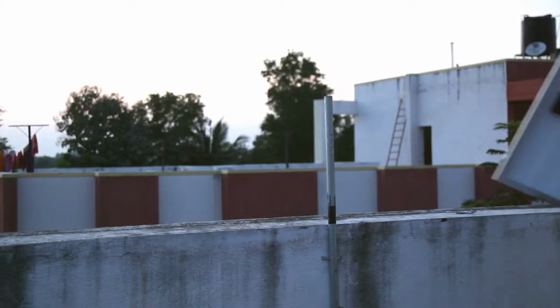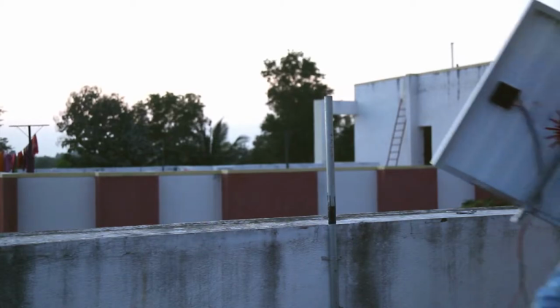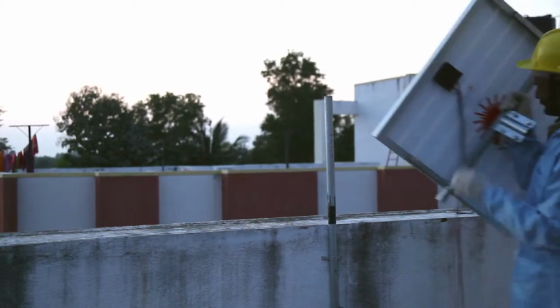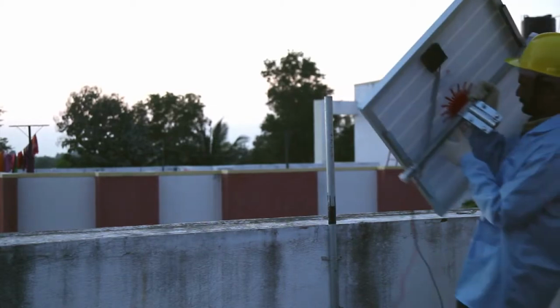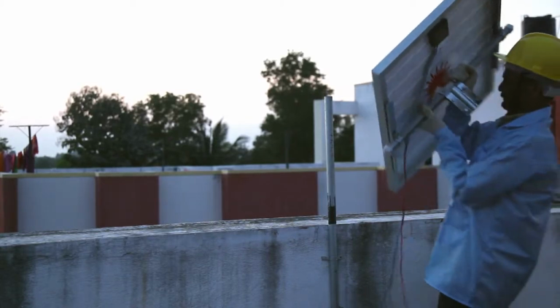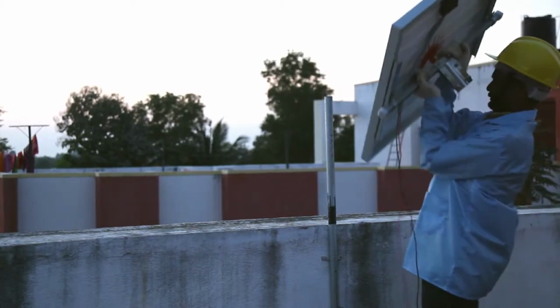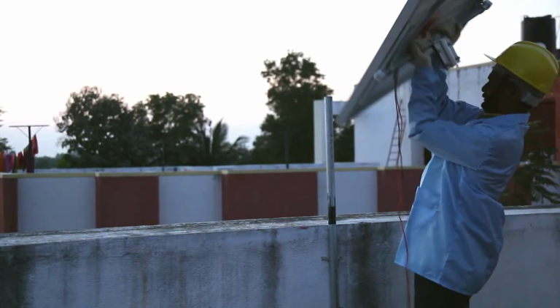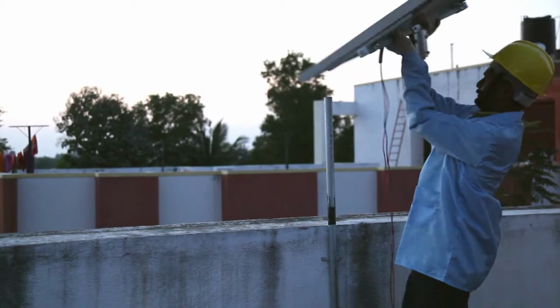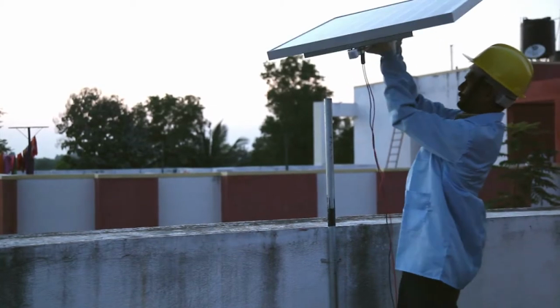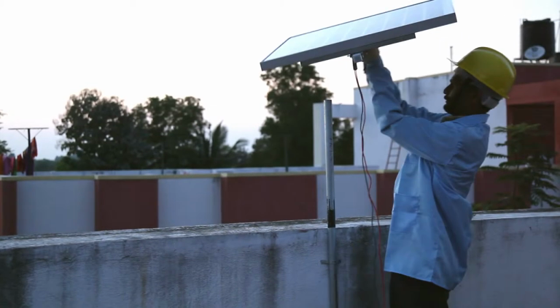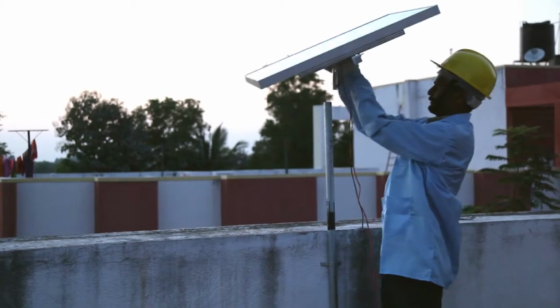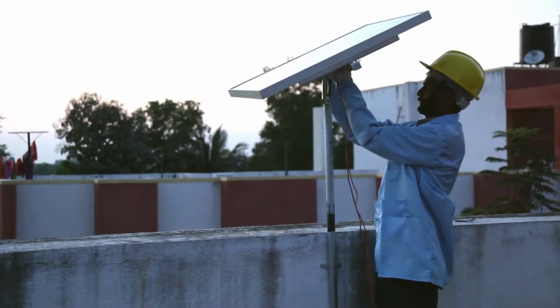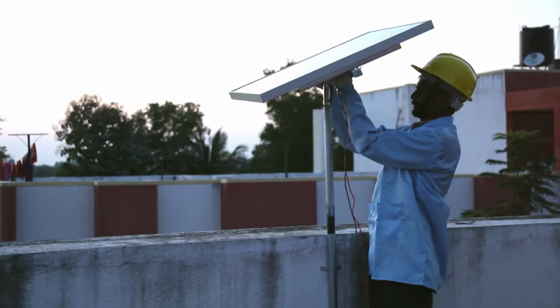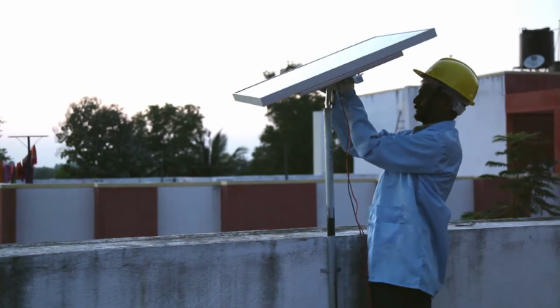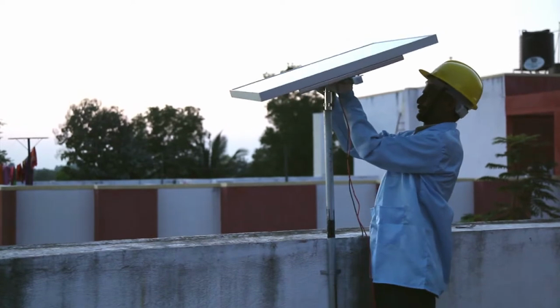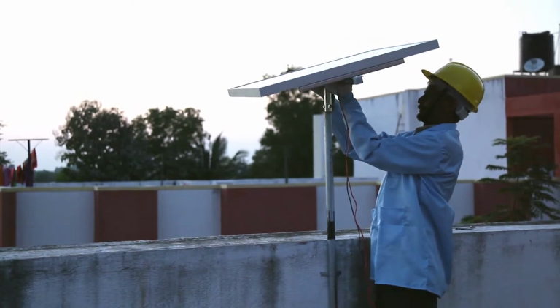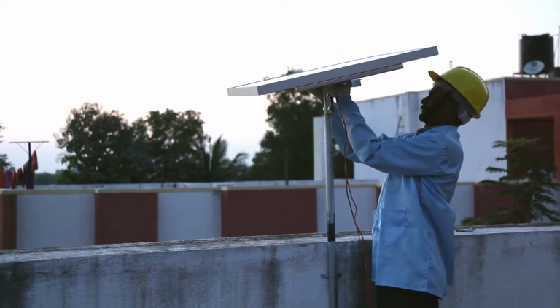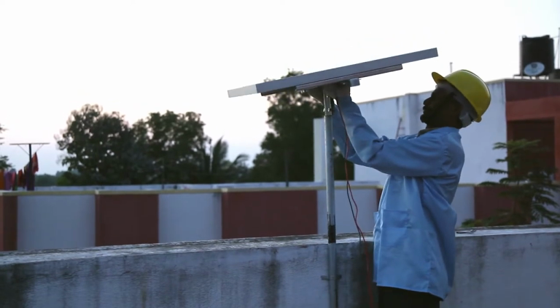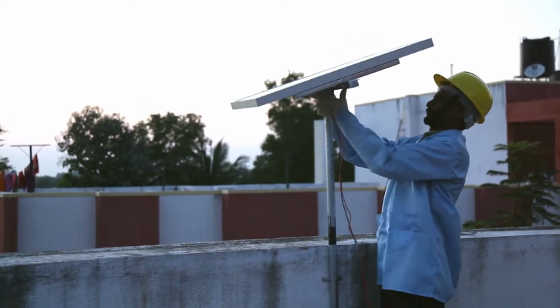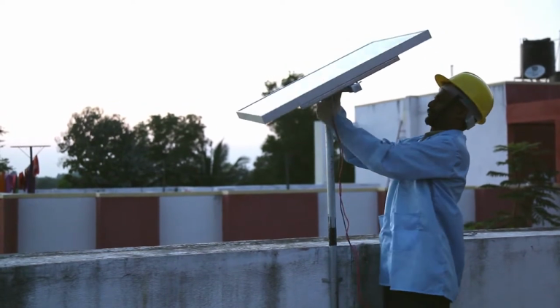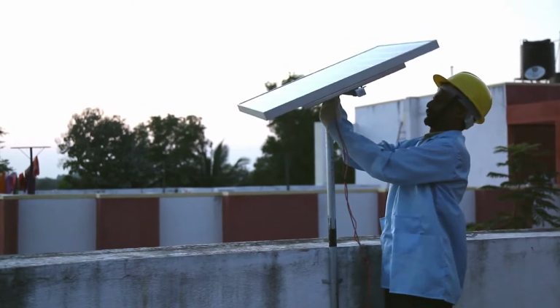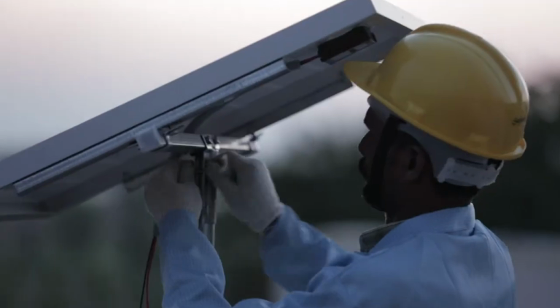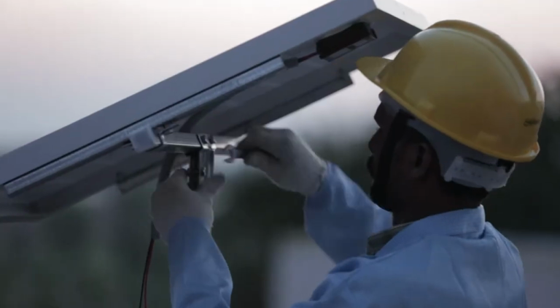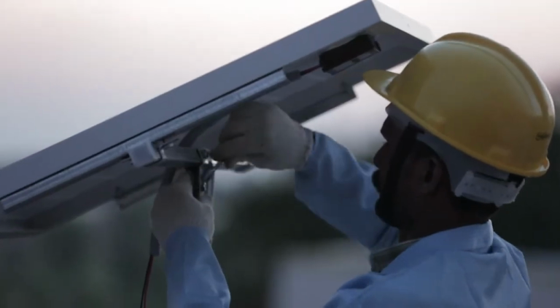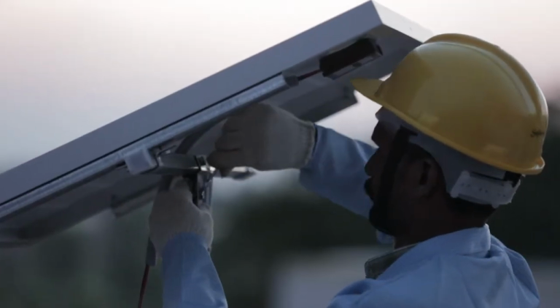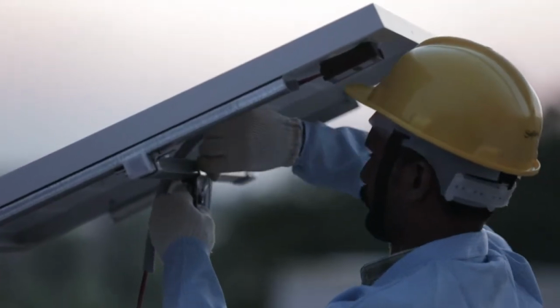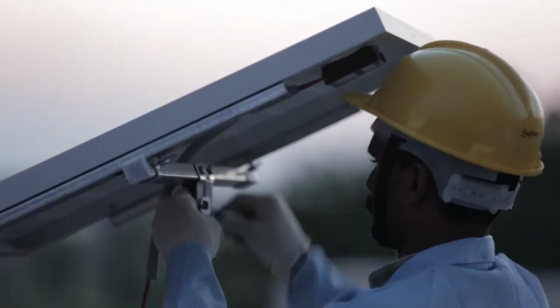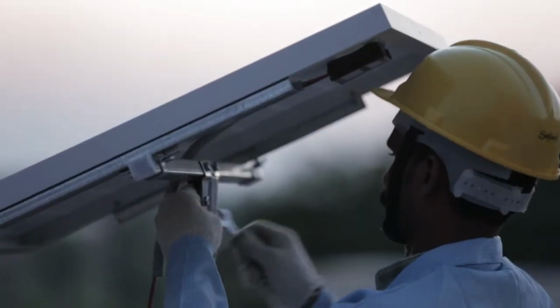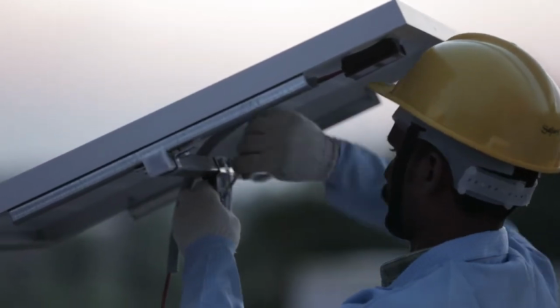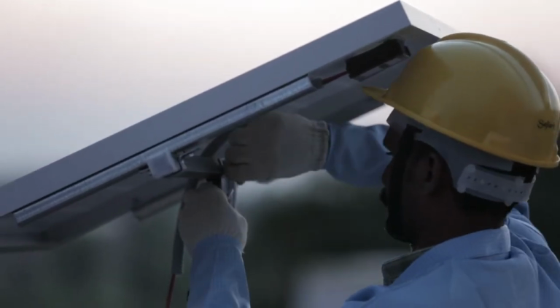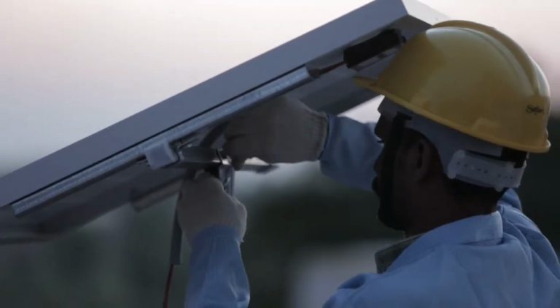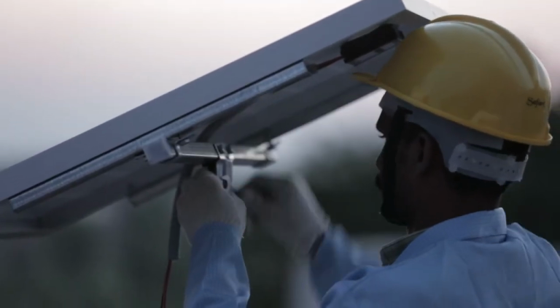After that, align the panel facing south with appropriate inclination as per the region for maximum radiation.